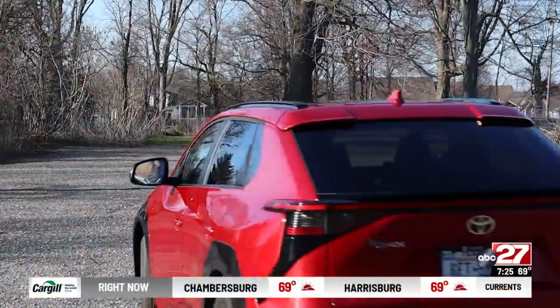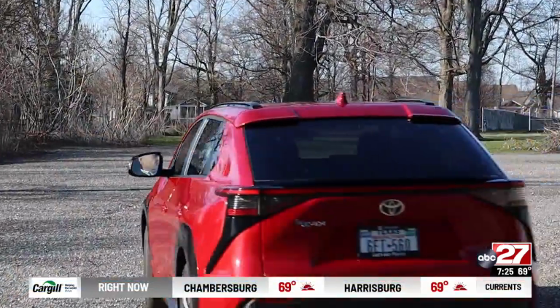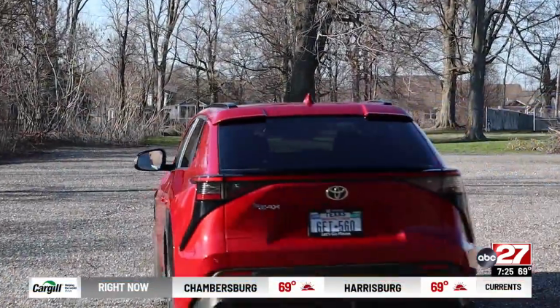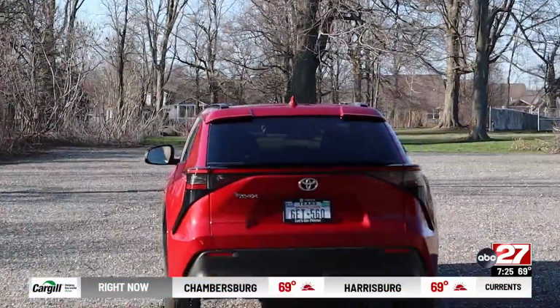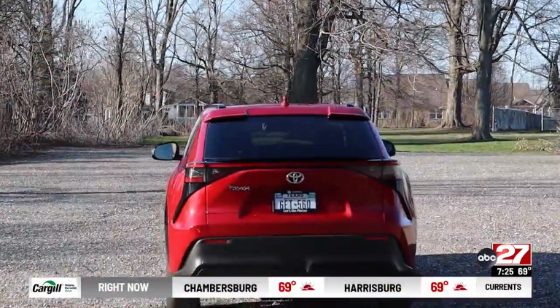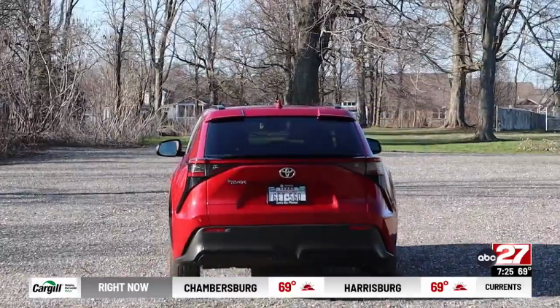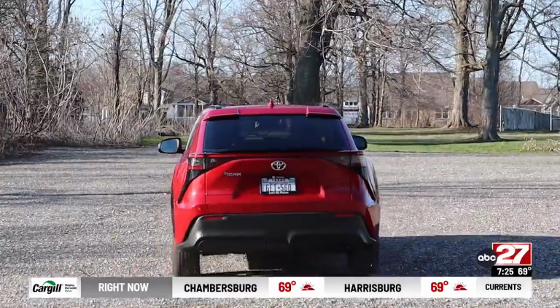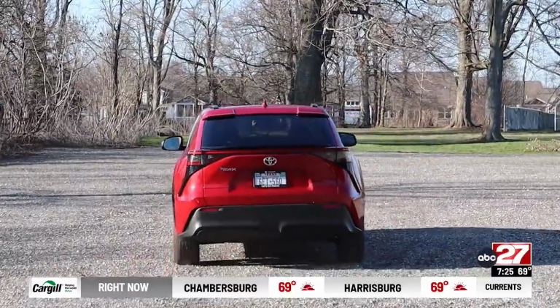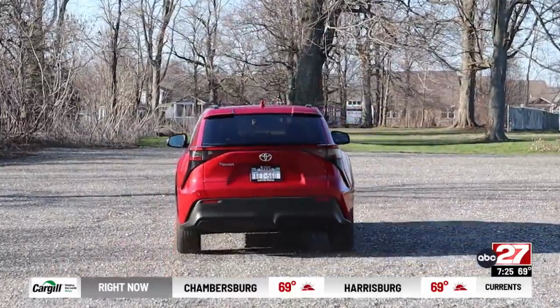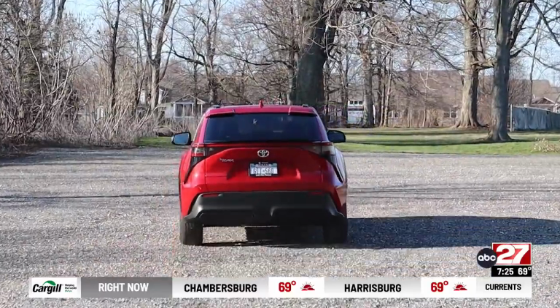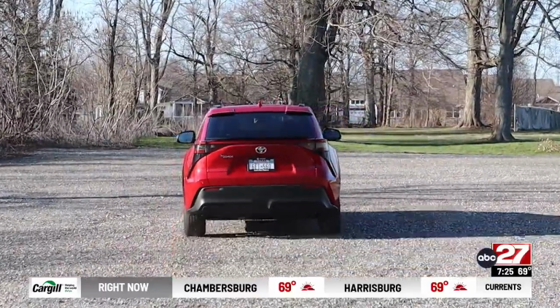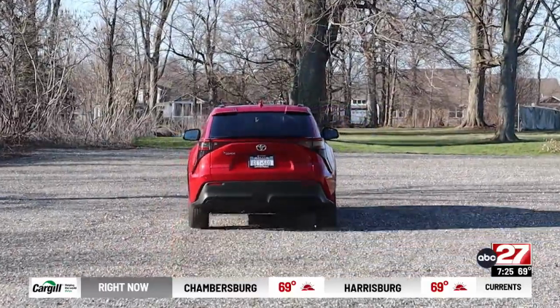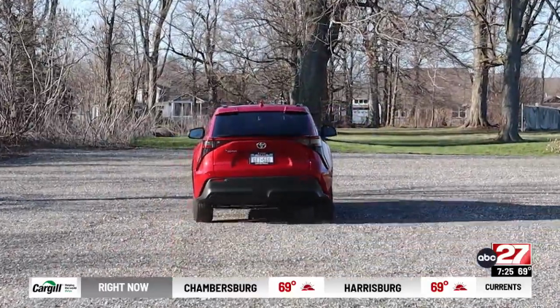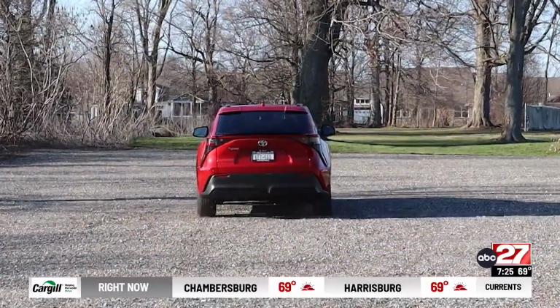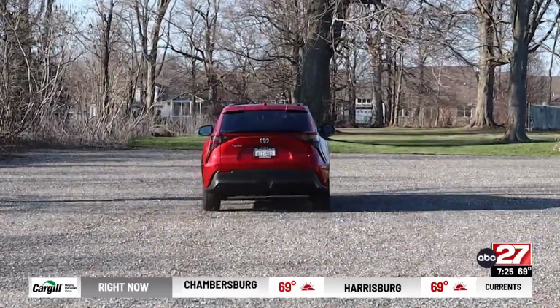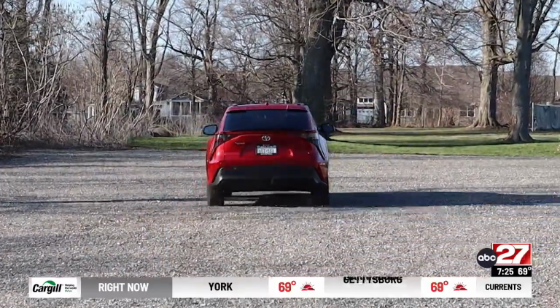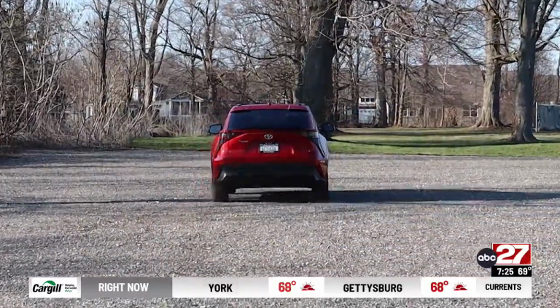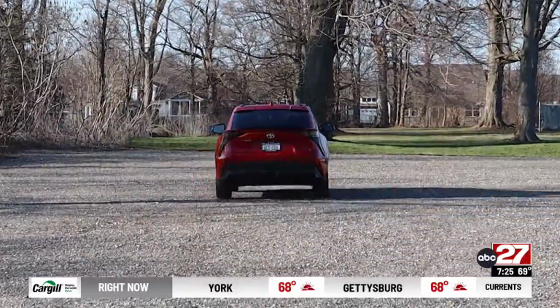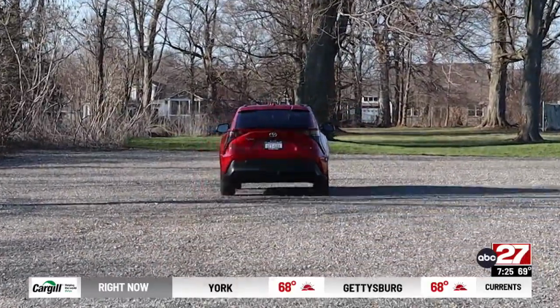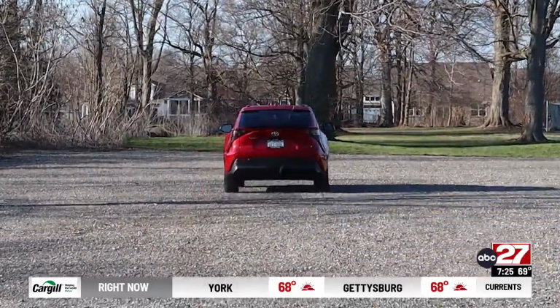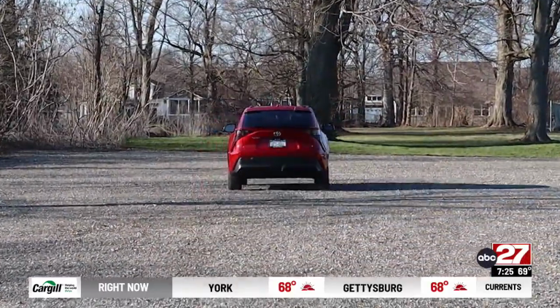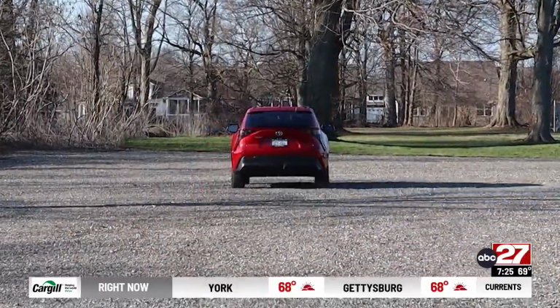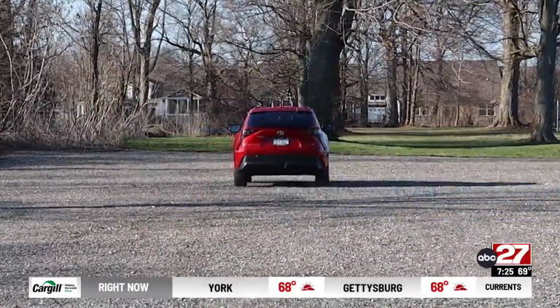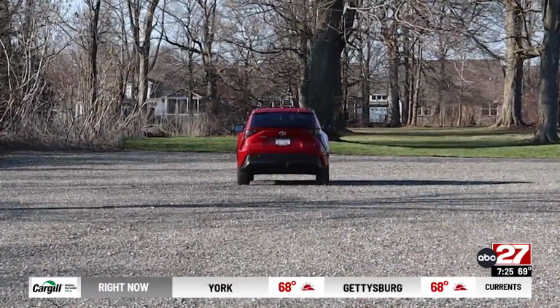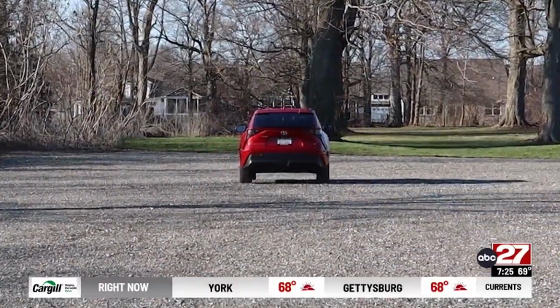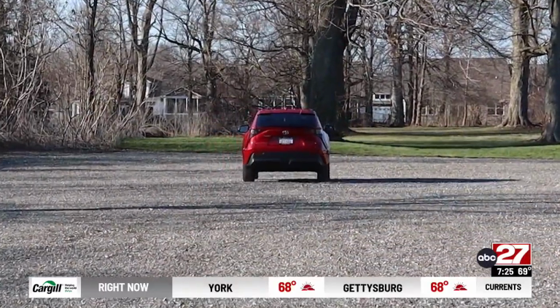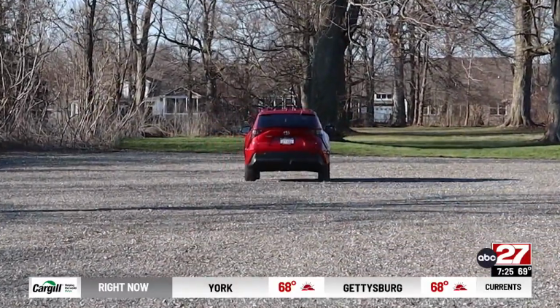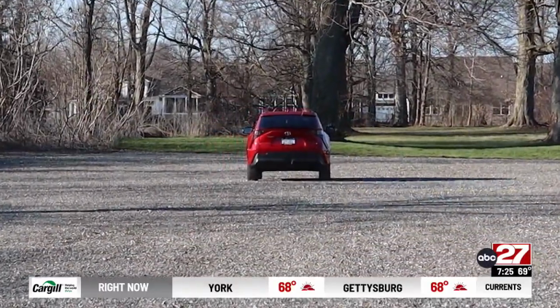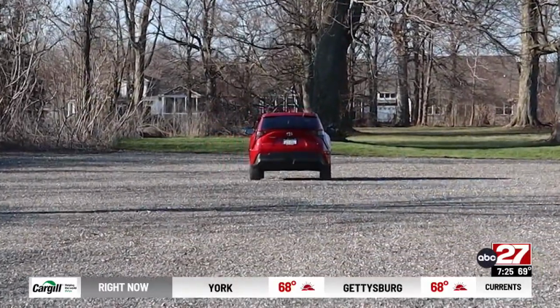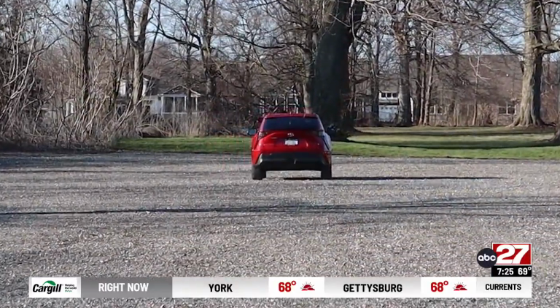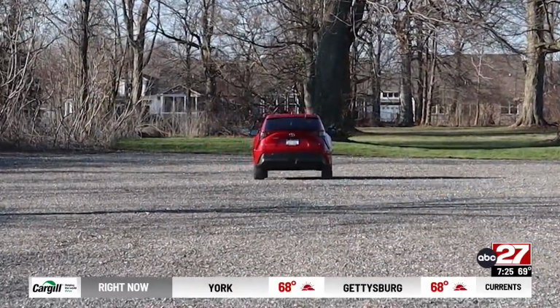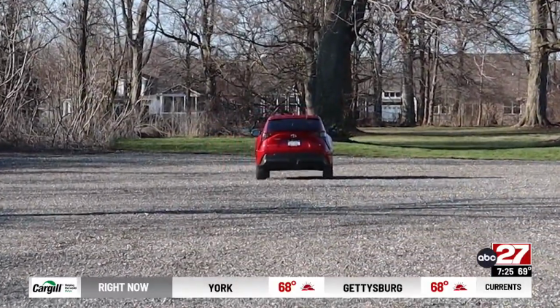The BZ4X is fun to drive. Acceleration, handling, and braking are all very nice.